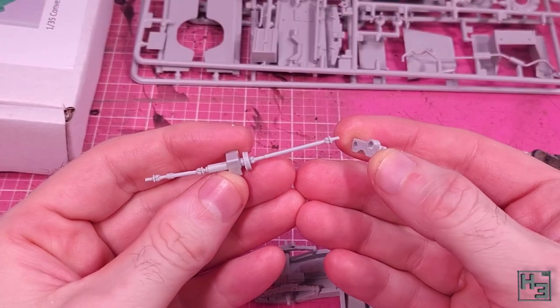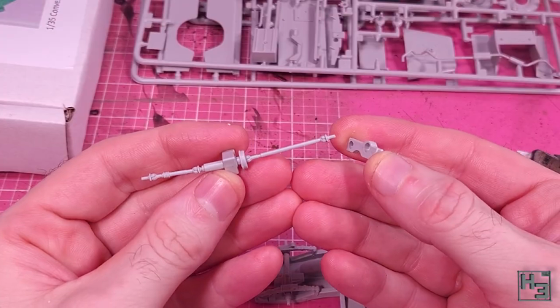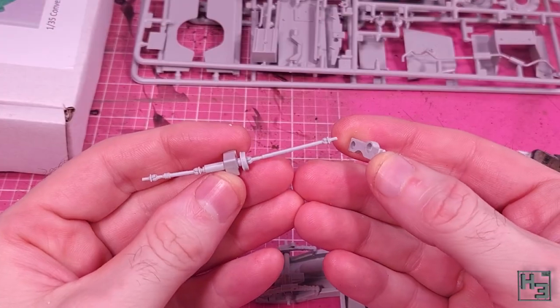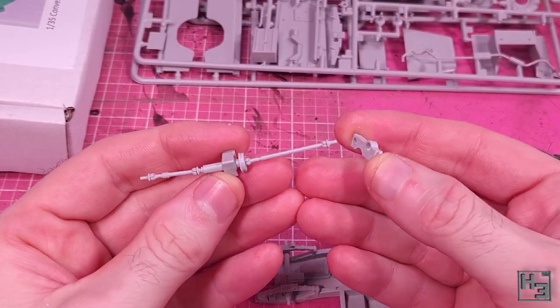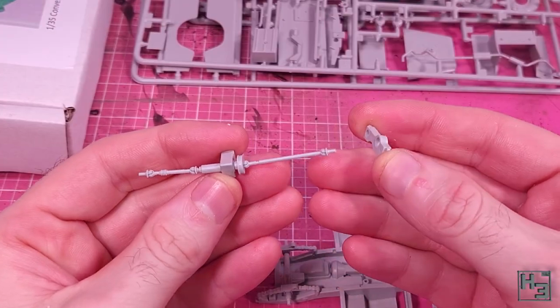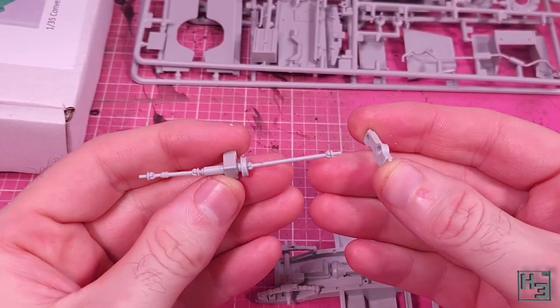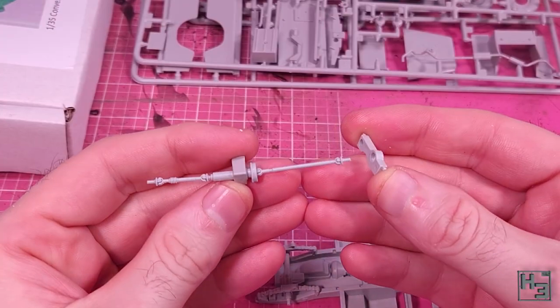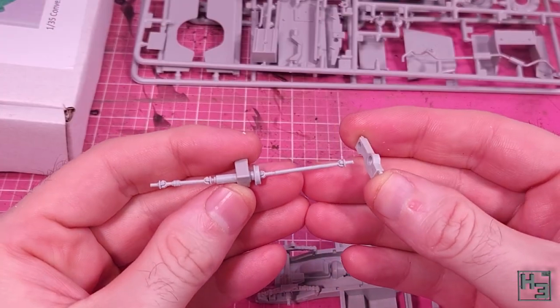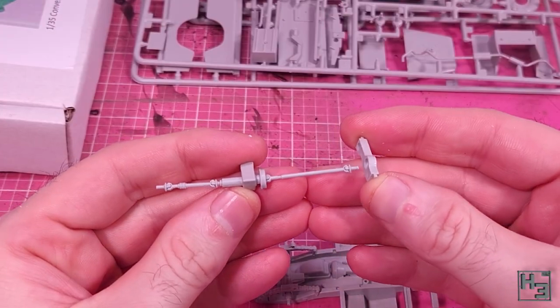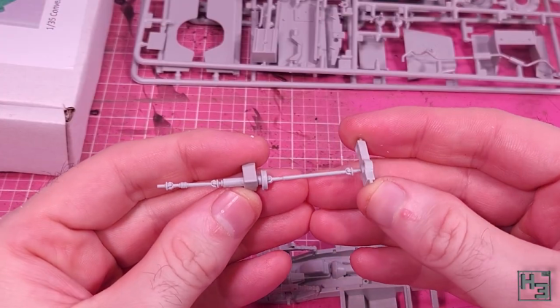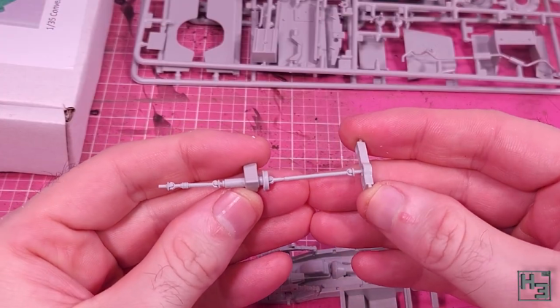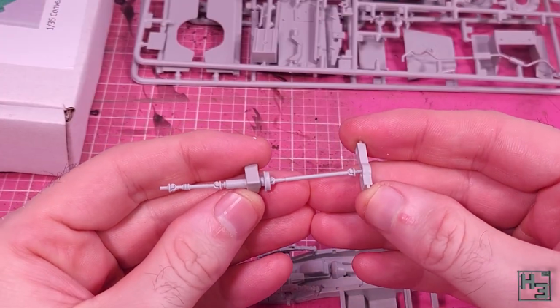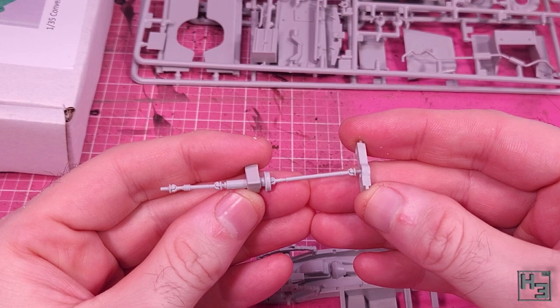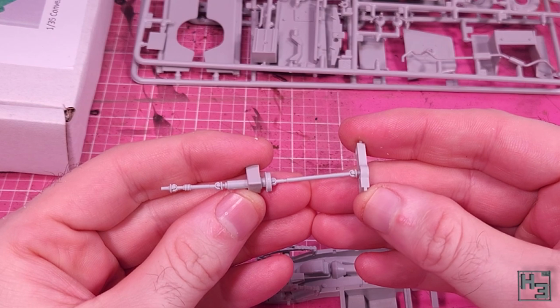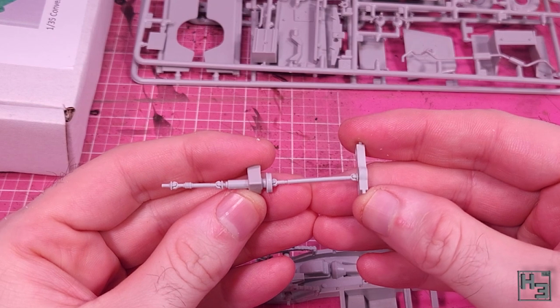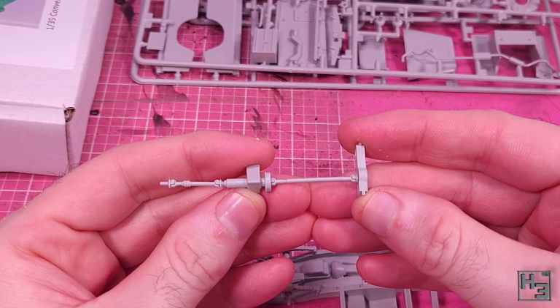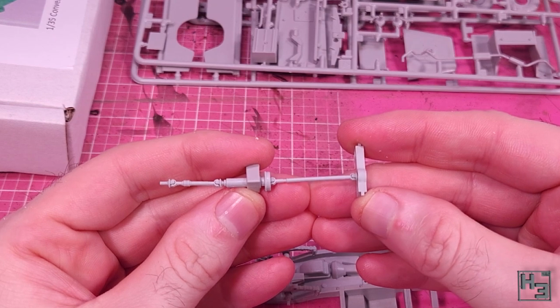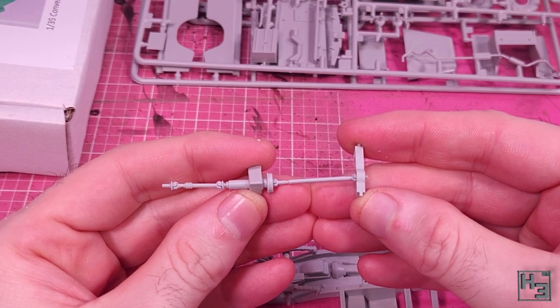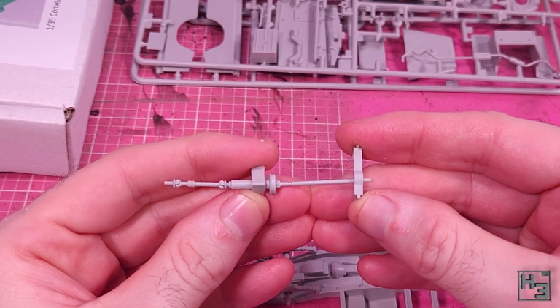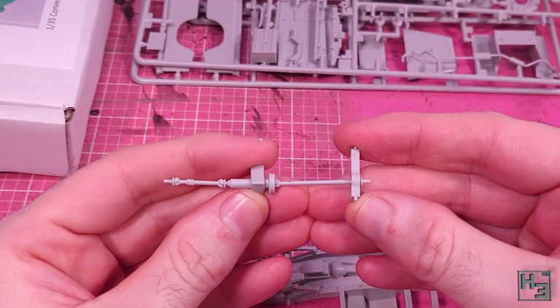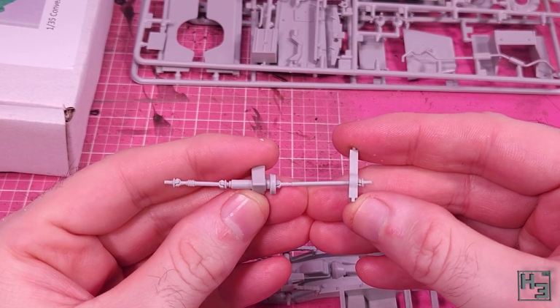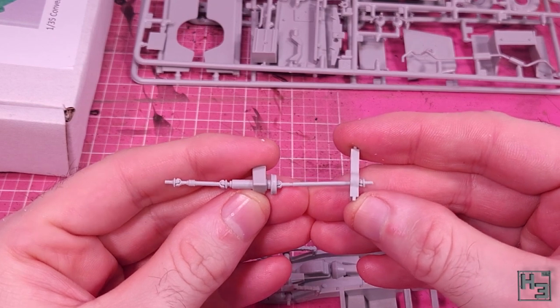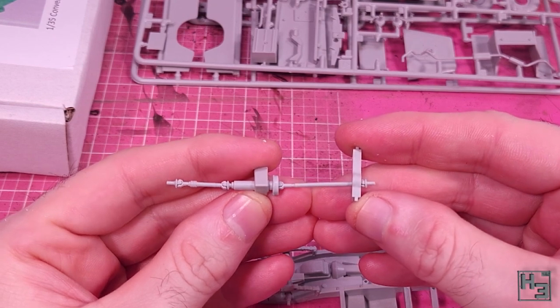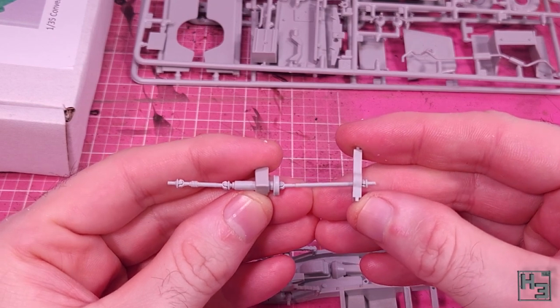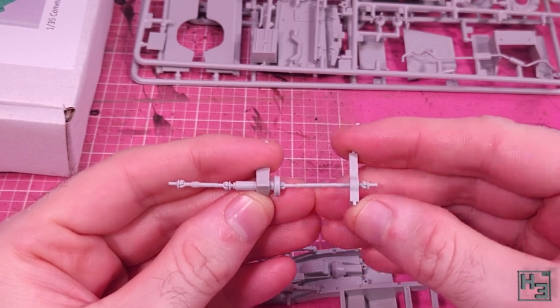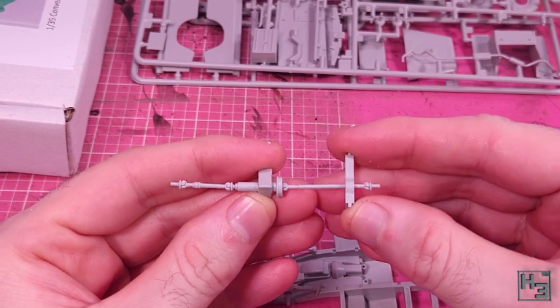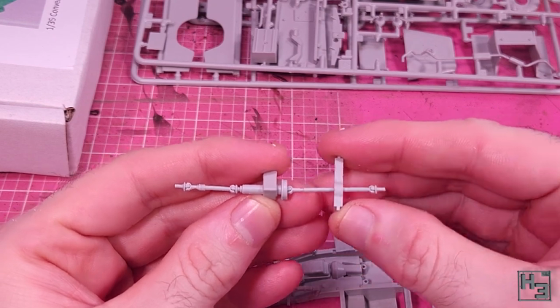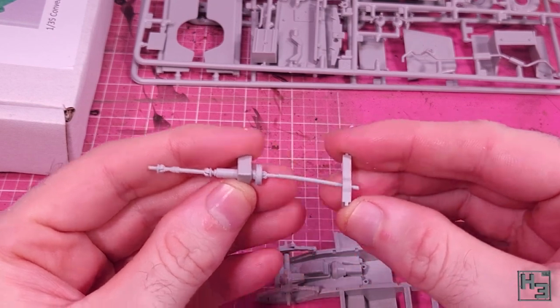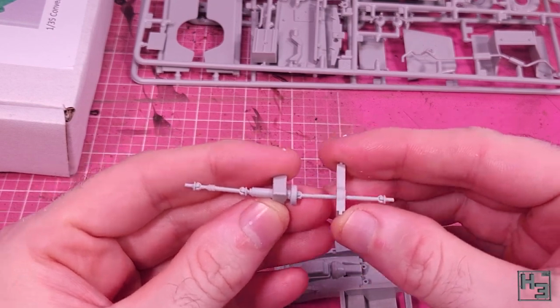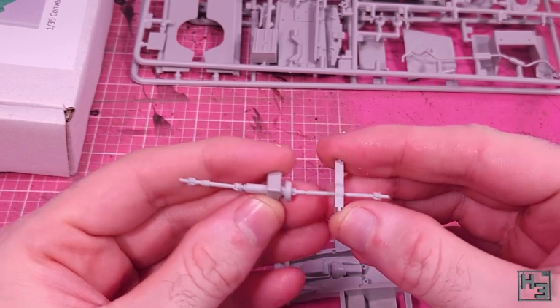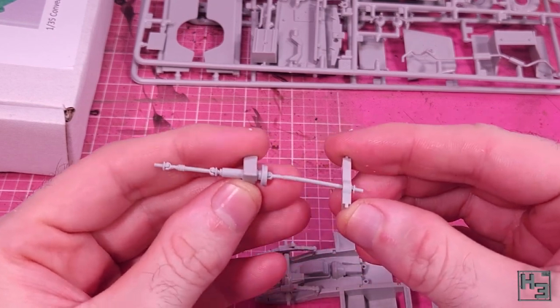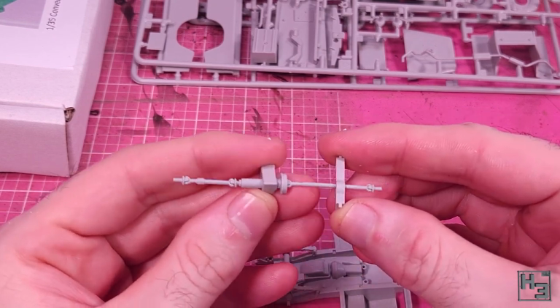Next, I slide the driveshaft through this block. And of course, I am a sensible, mature adult.